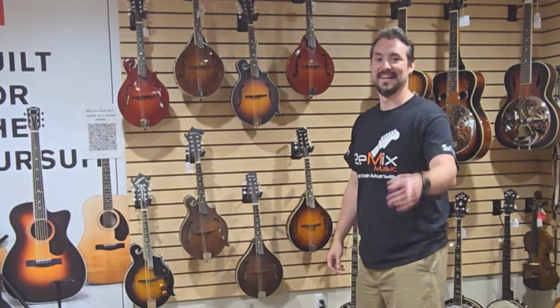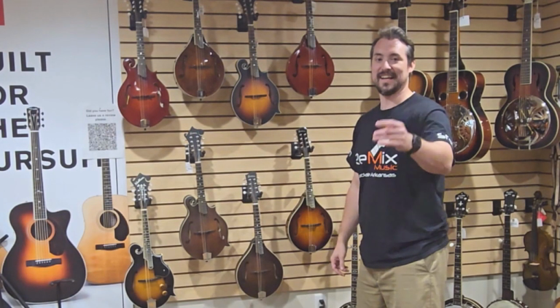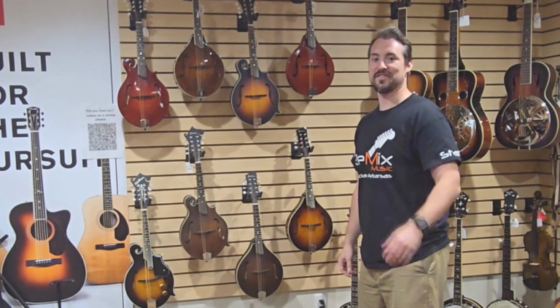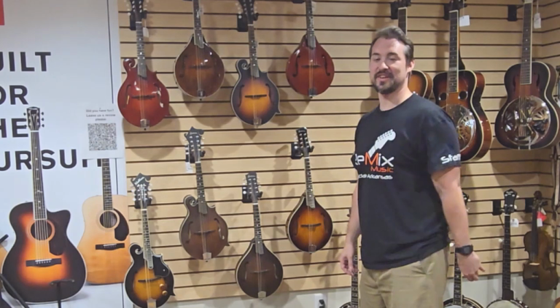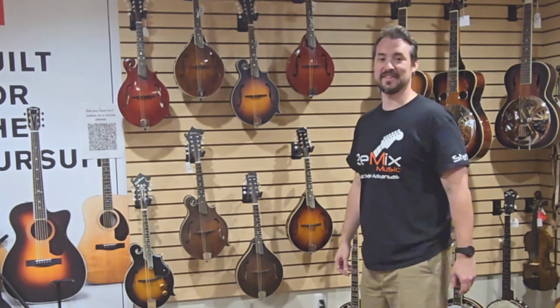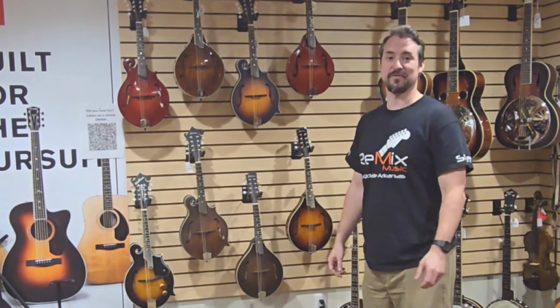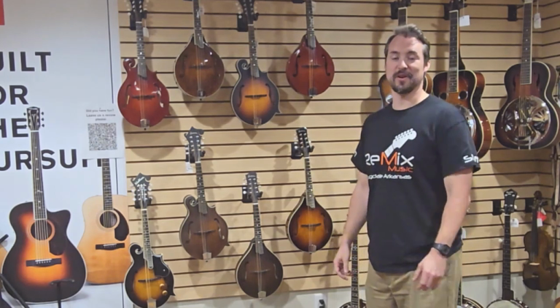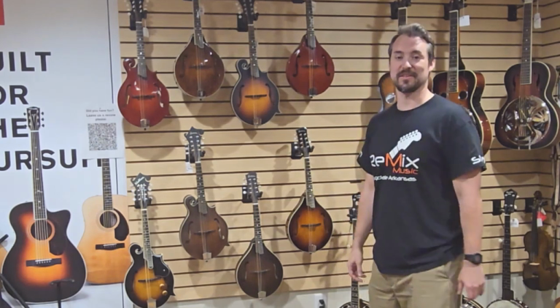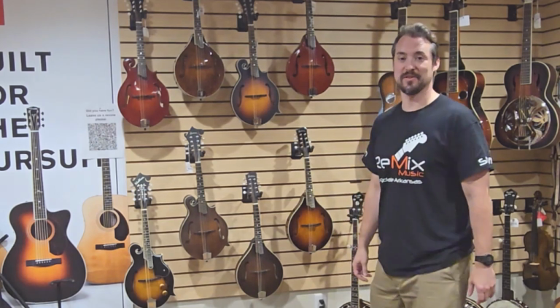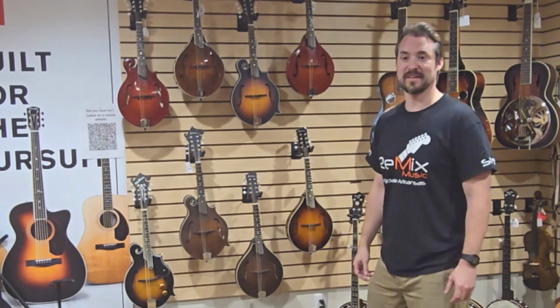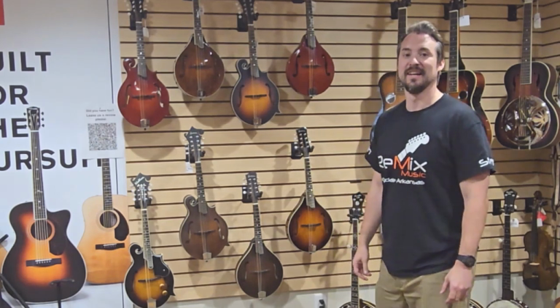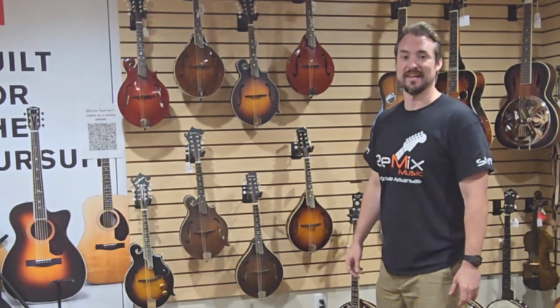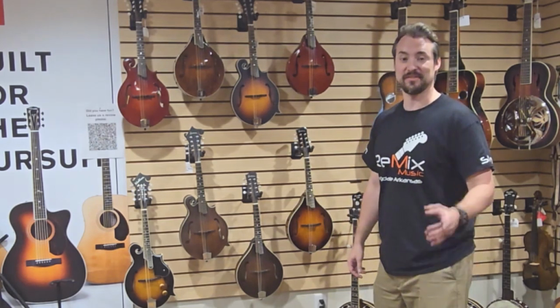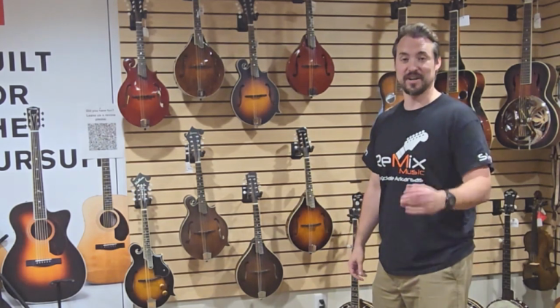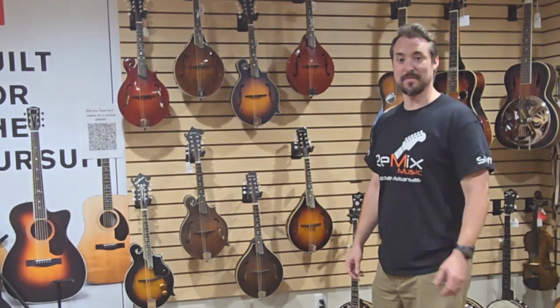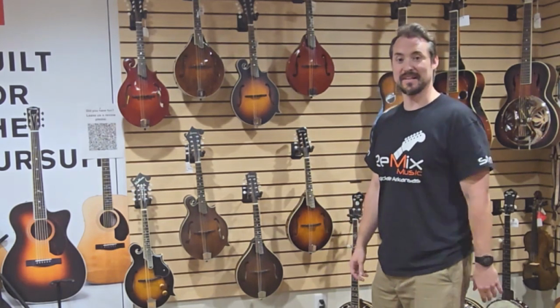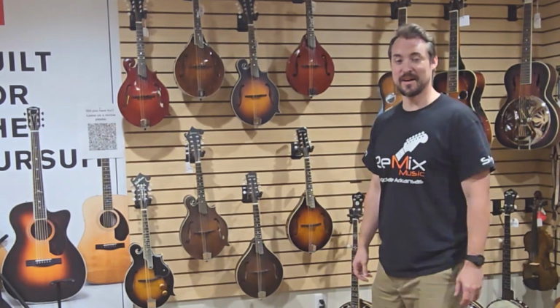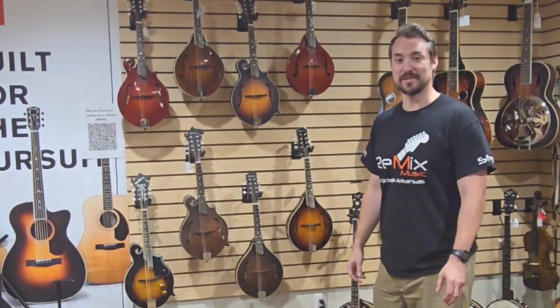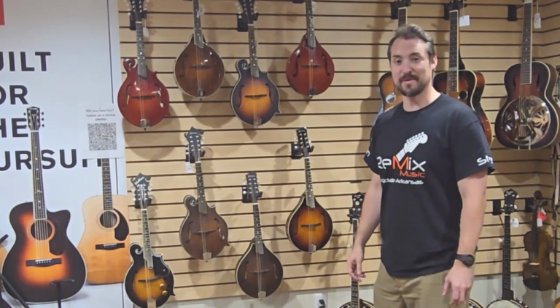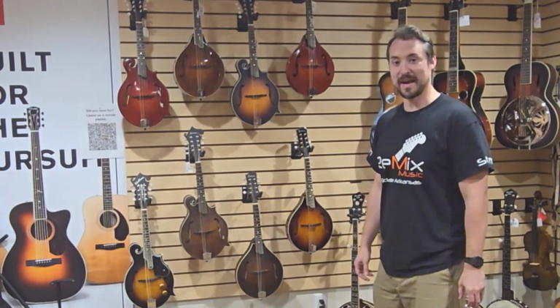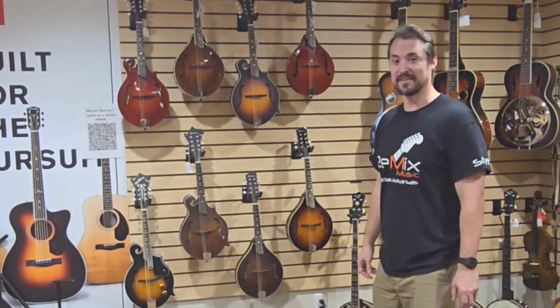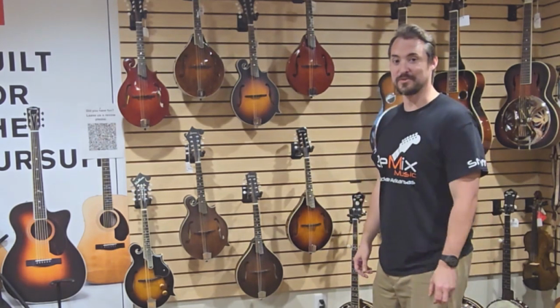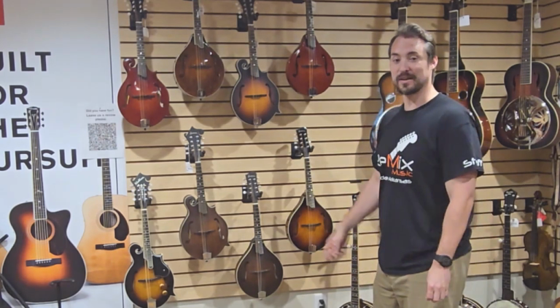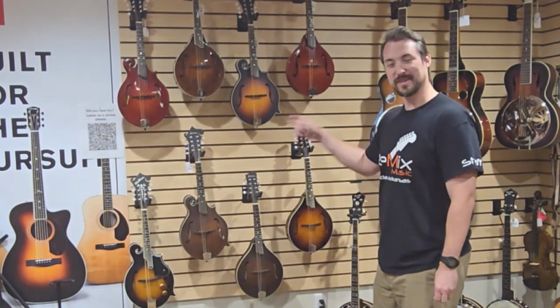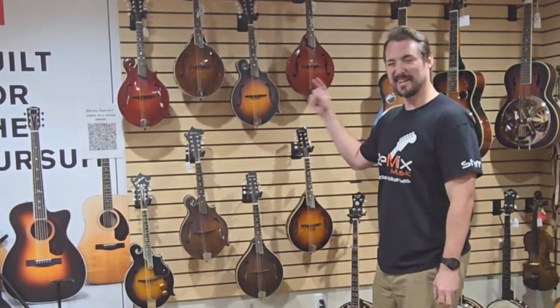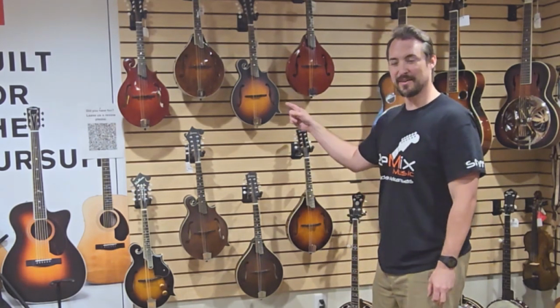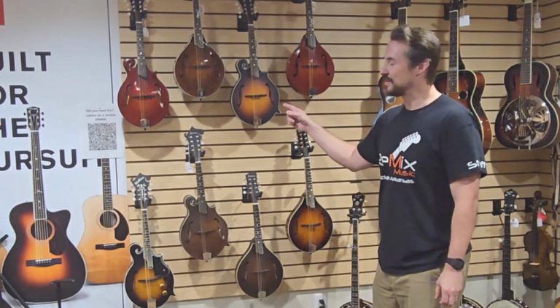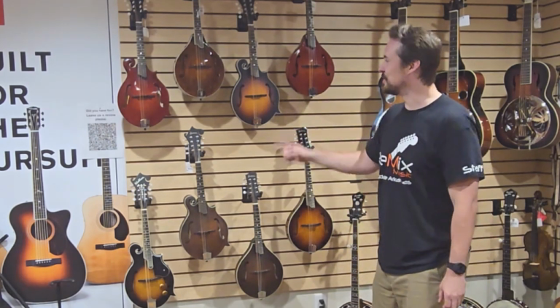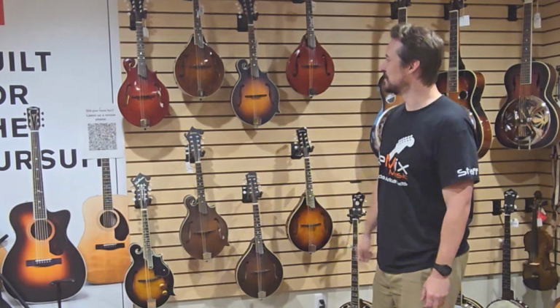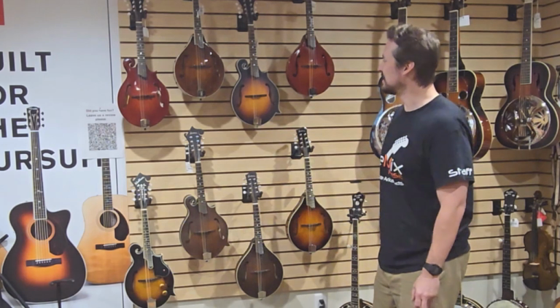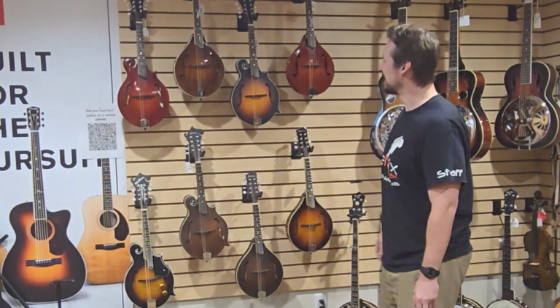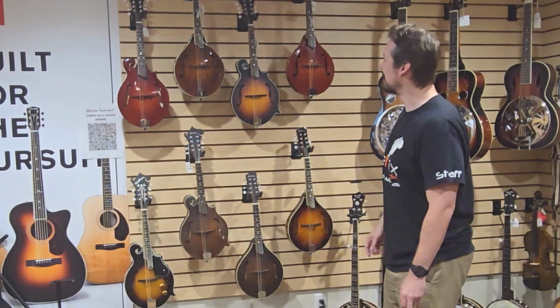Hey guys, Justin here from Remix Music. Thanks for stopping by. Today I want to talk about mandolins real quick because we've got a lot of really cool ones in right now.